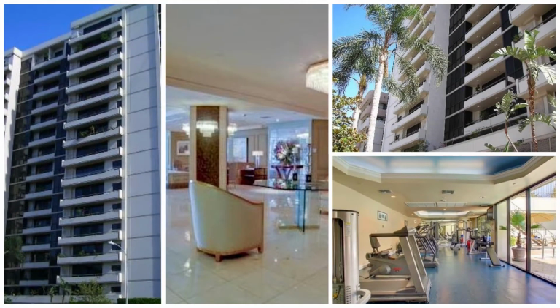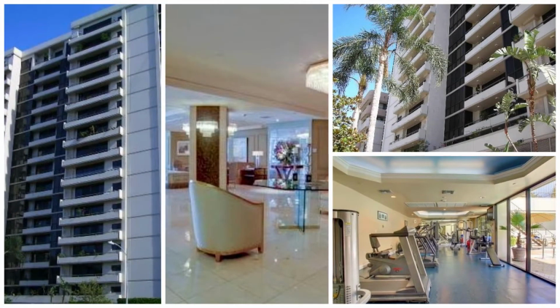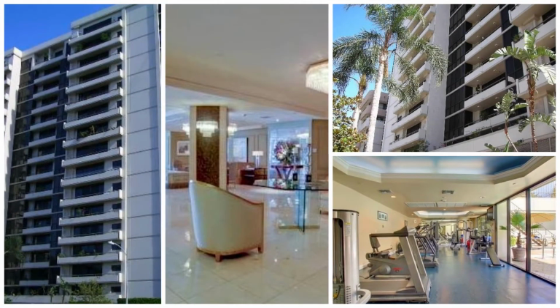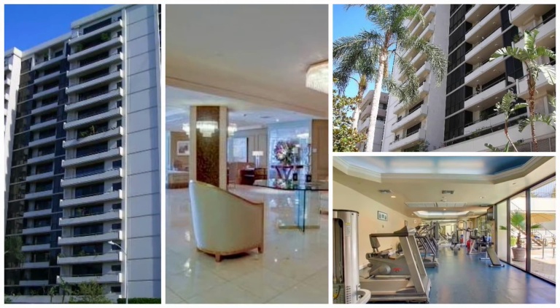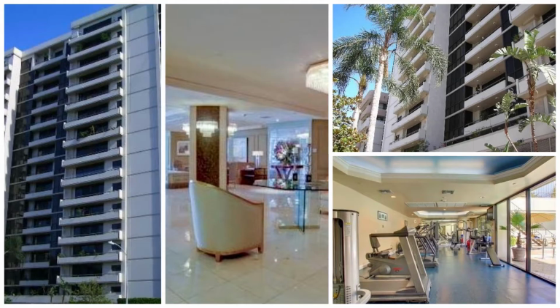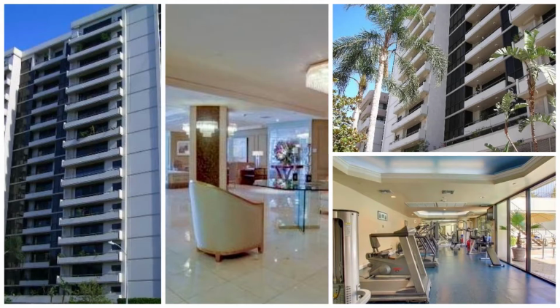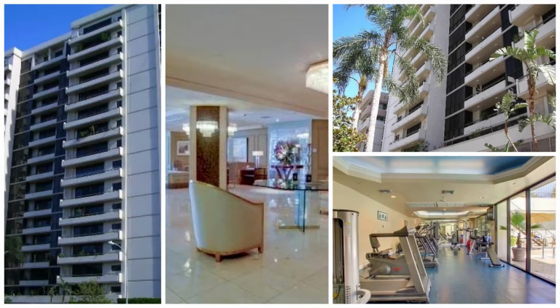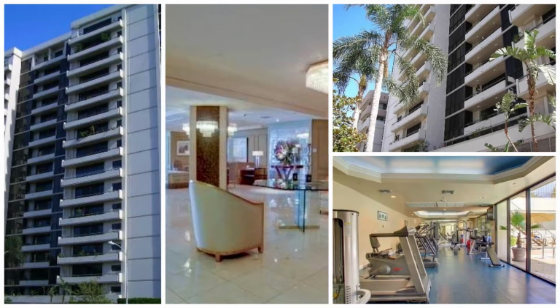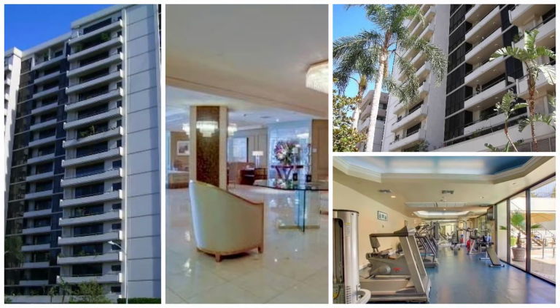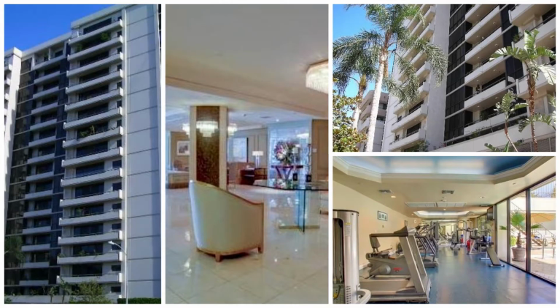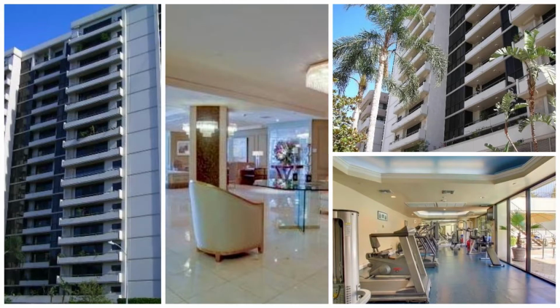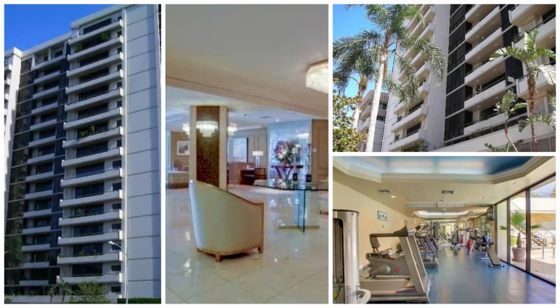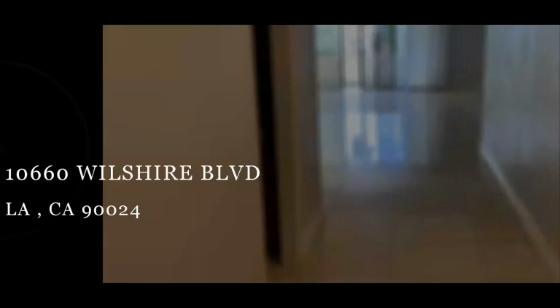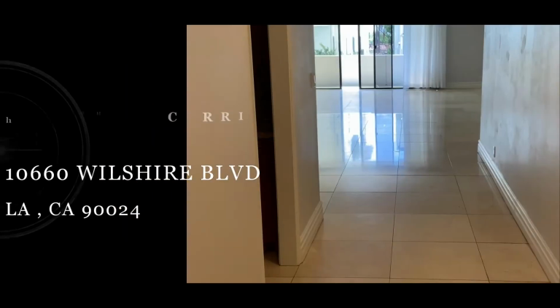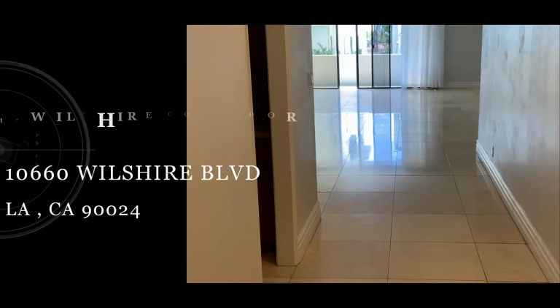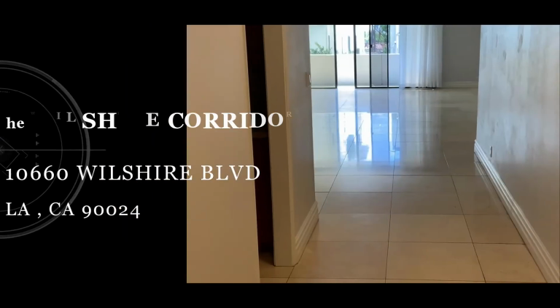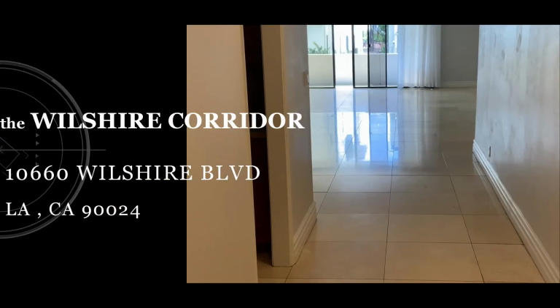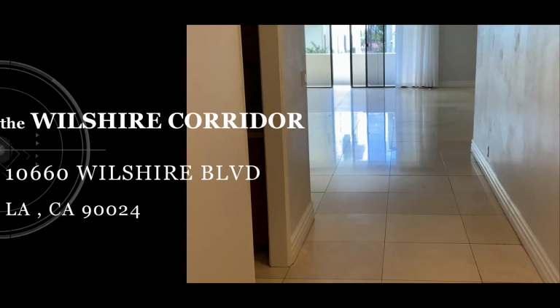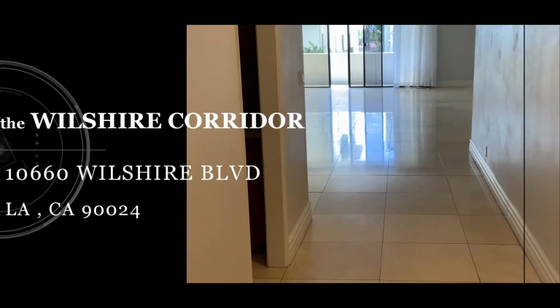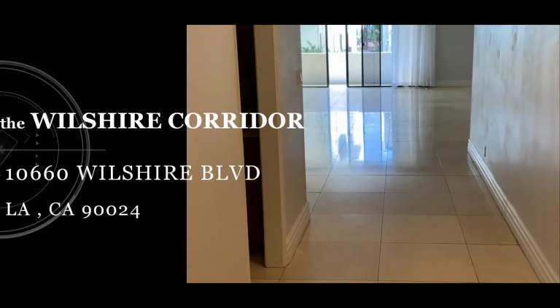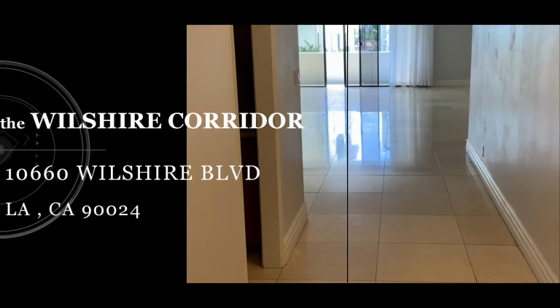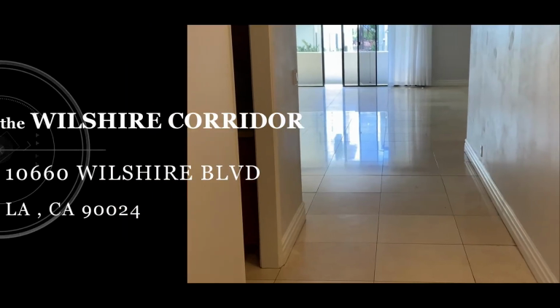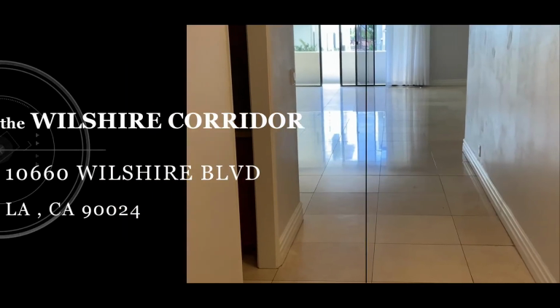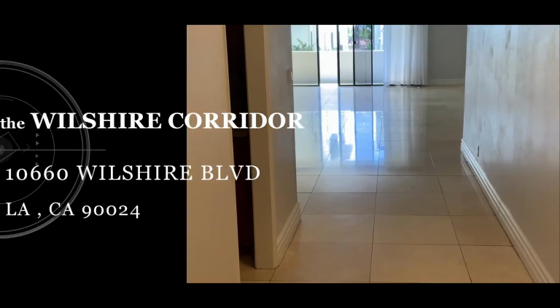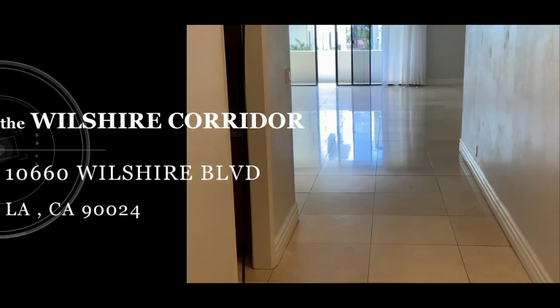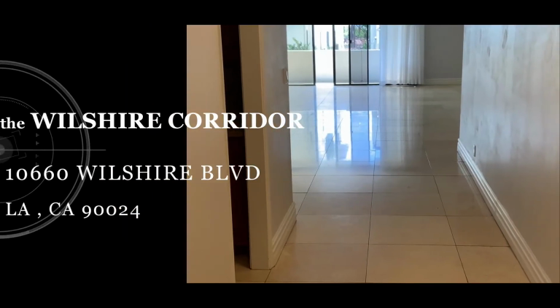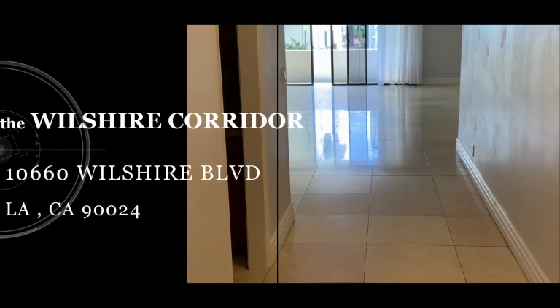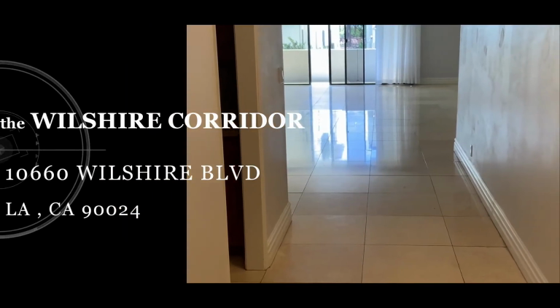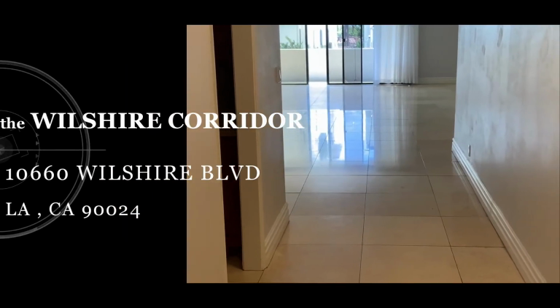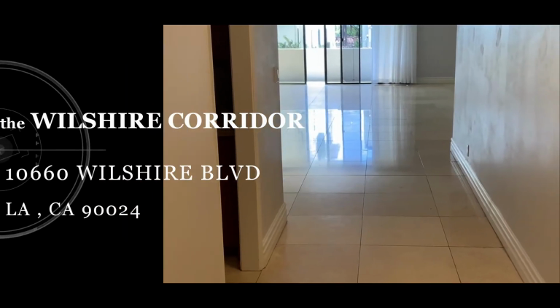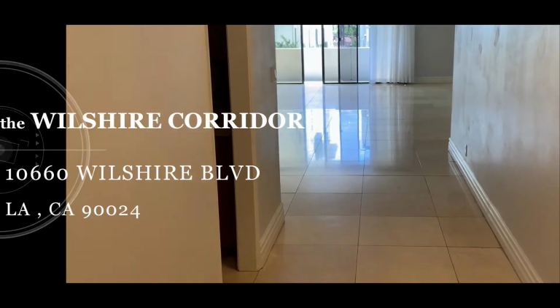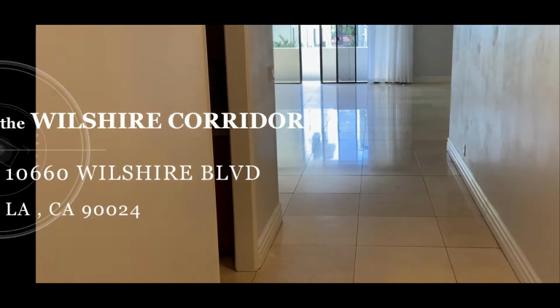Welcome to my new pocket listing in the Wilshire Corridor, right off of Wilshire and Manning.